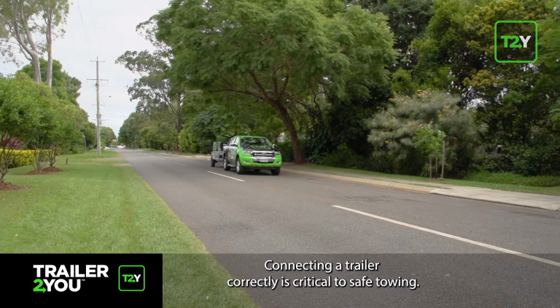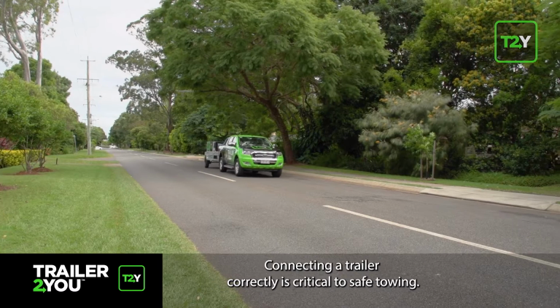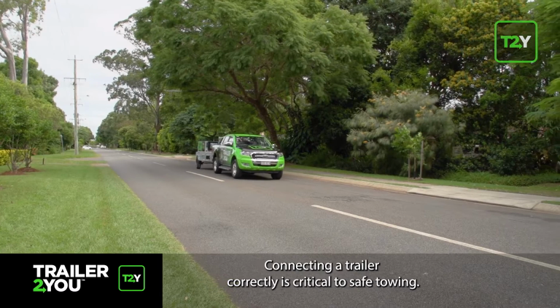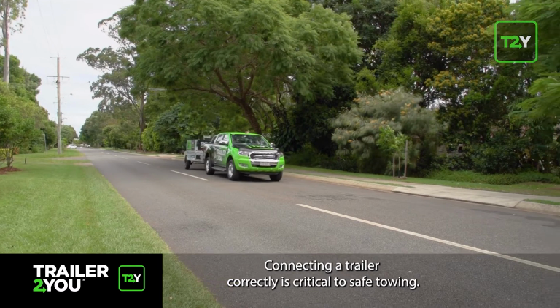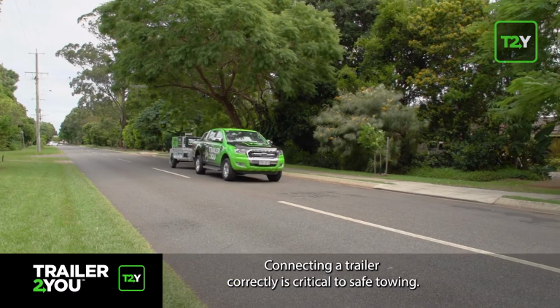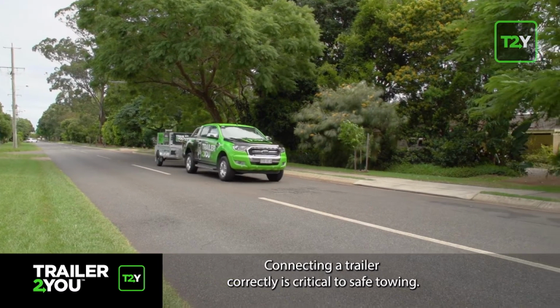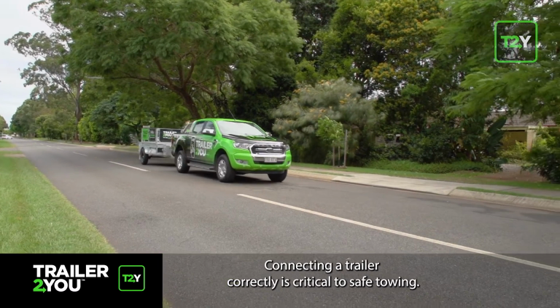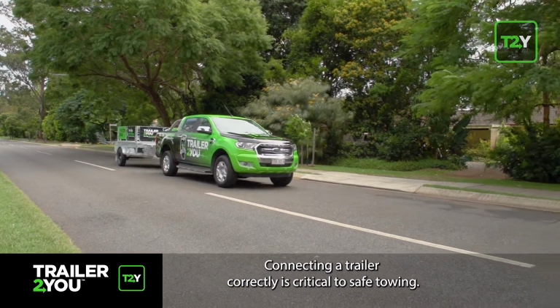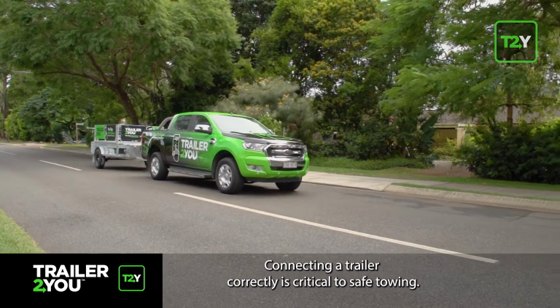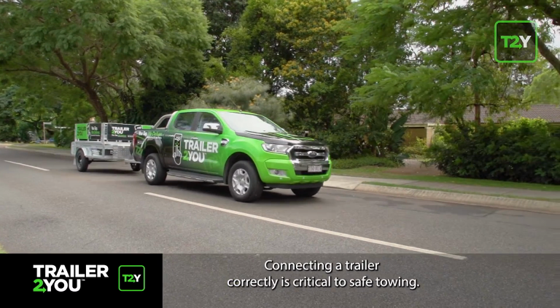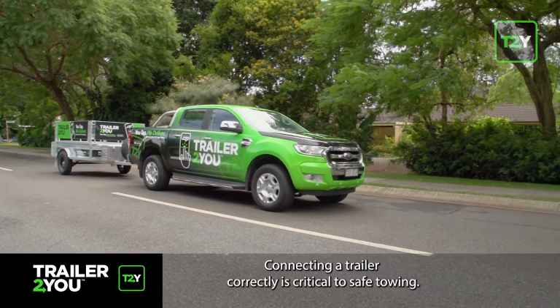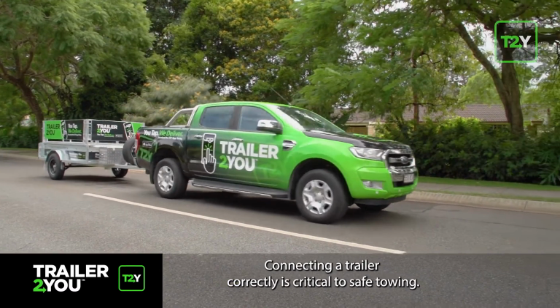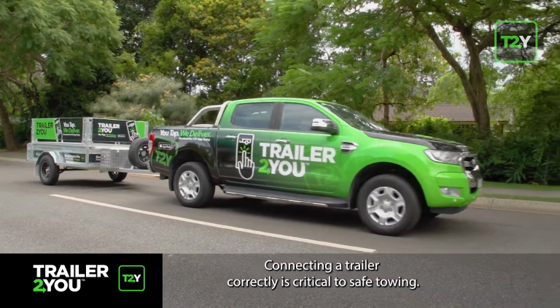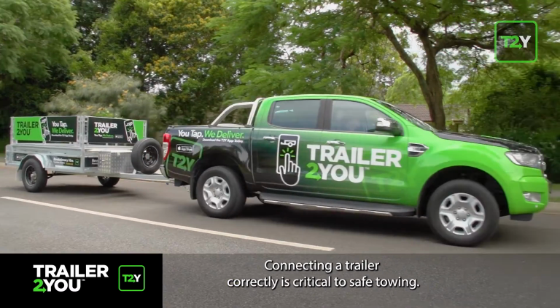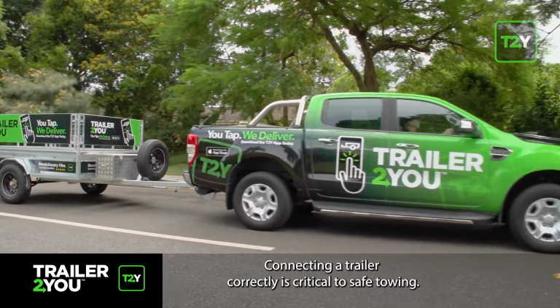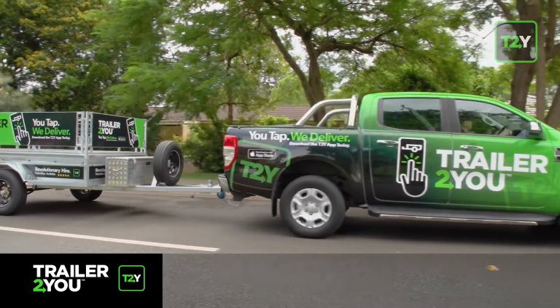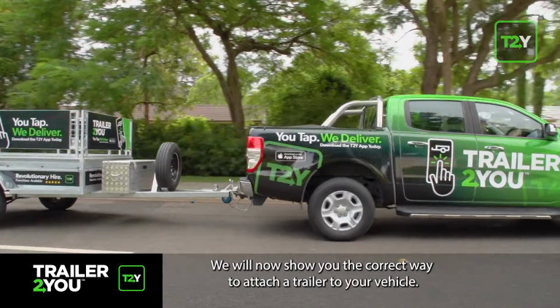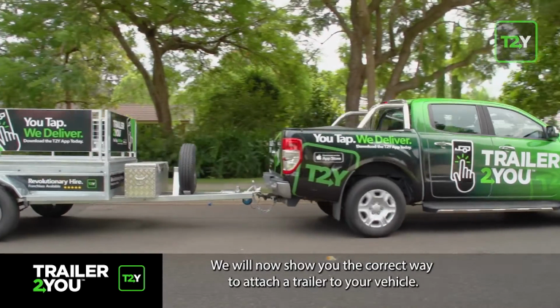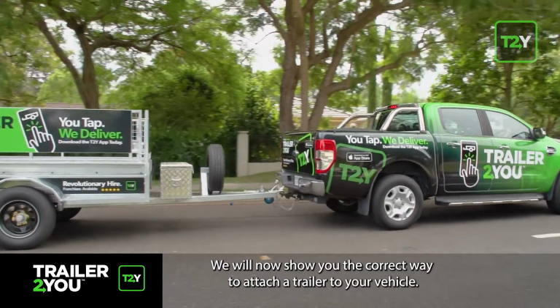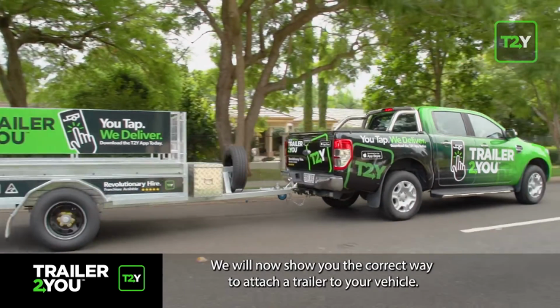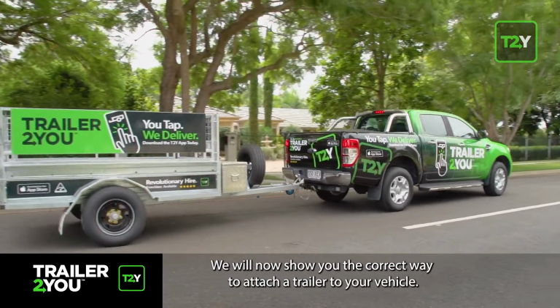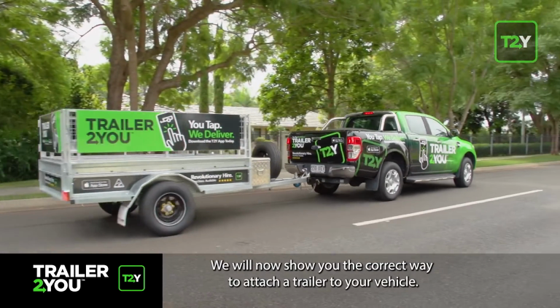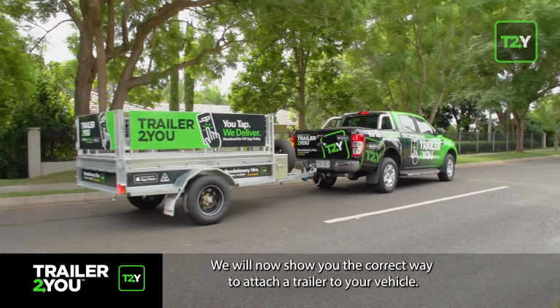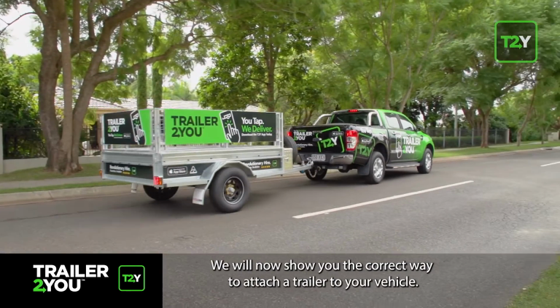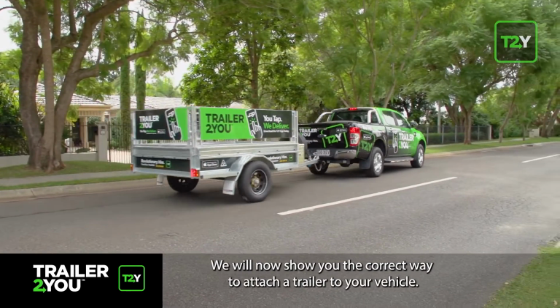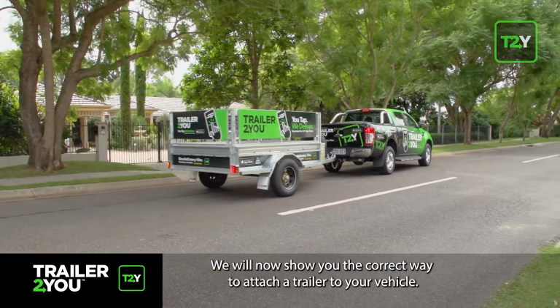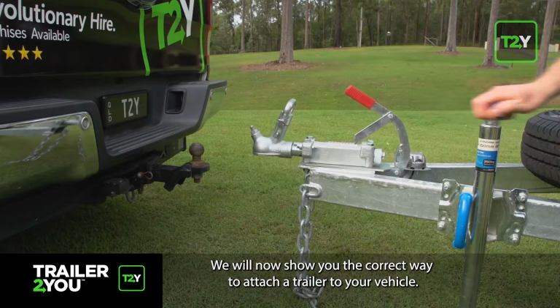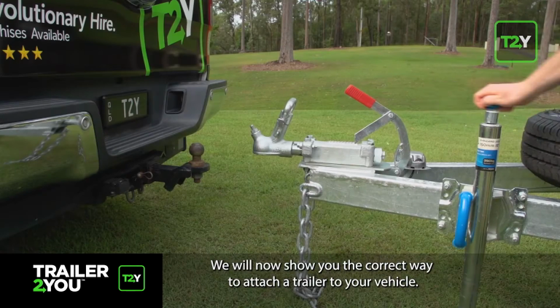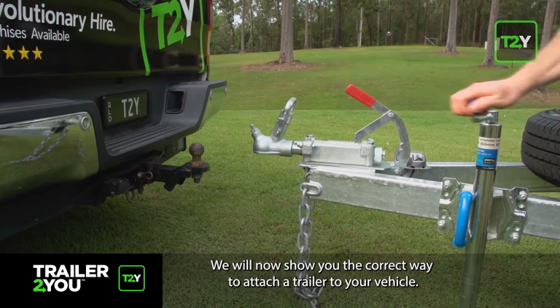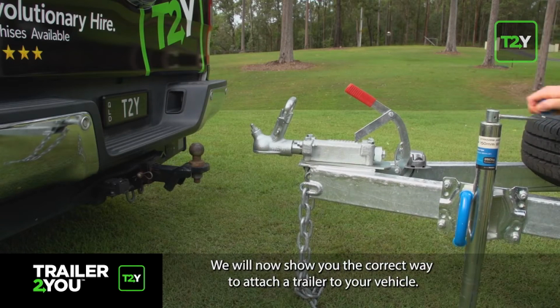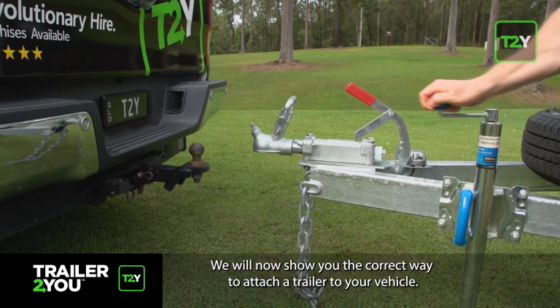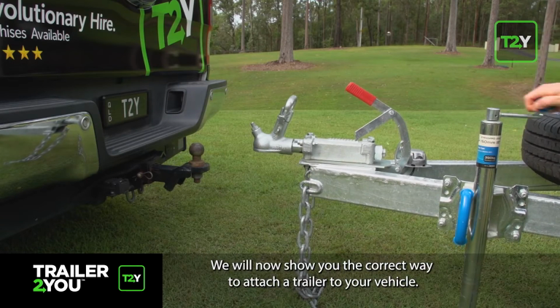Connecting a trailer correctly is critical to safe towing. We will now show you the correct way to attach a trailer to your vehicle.